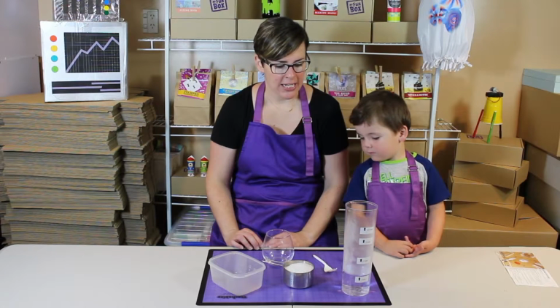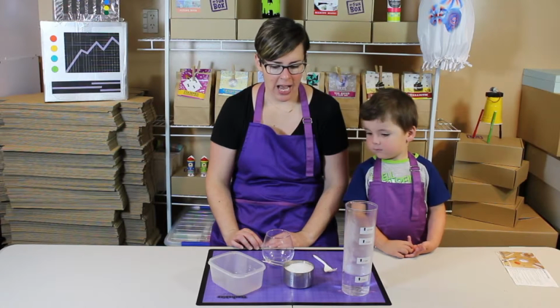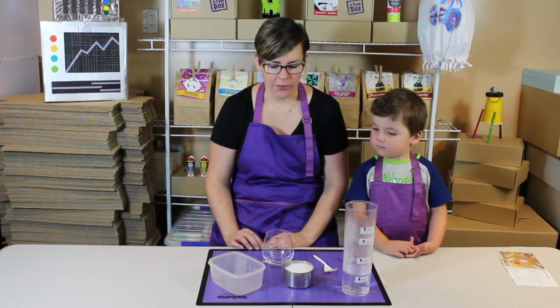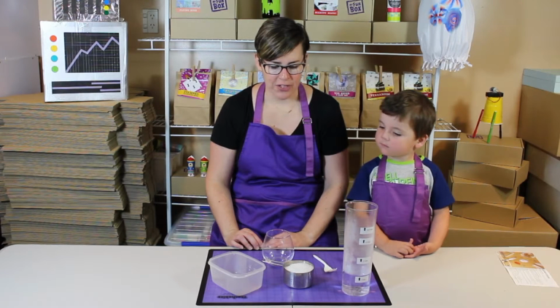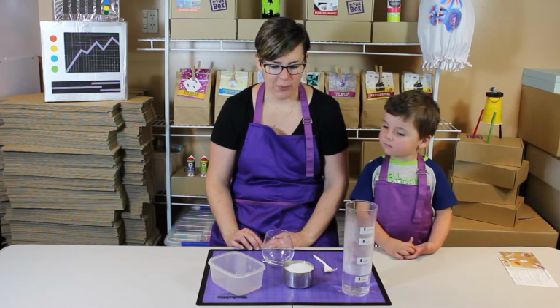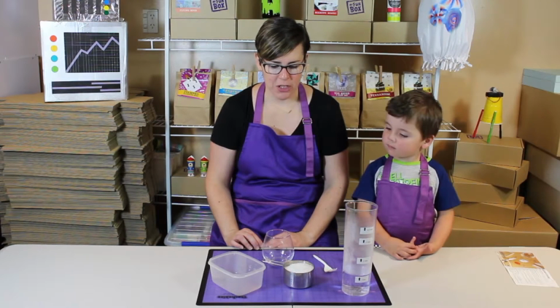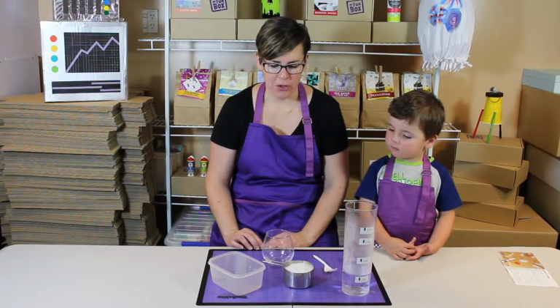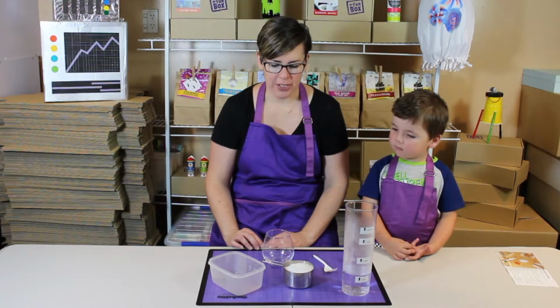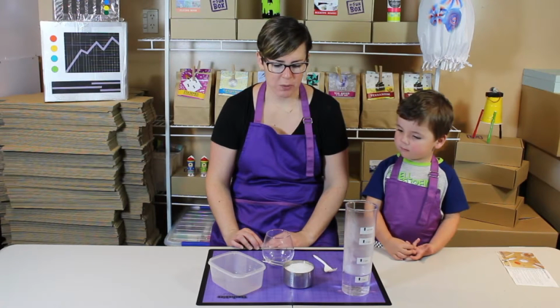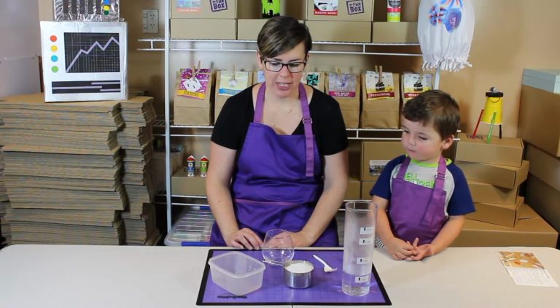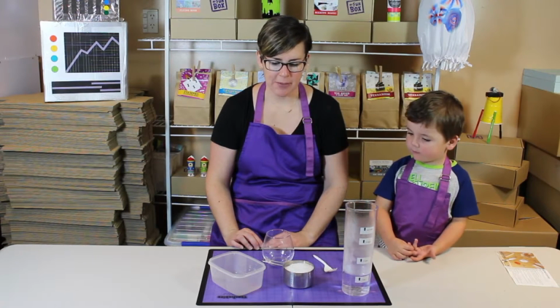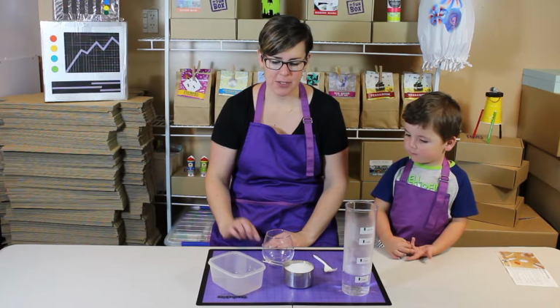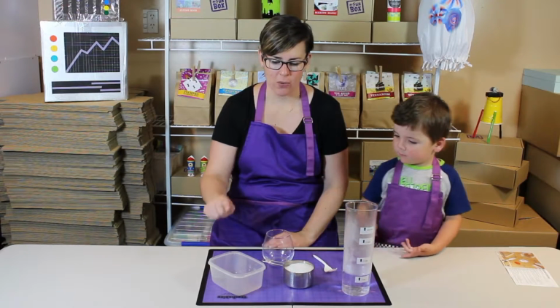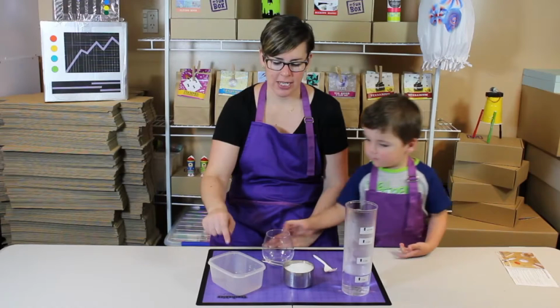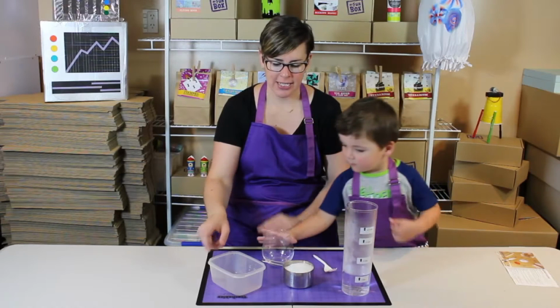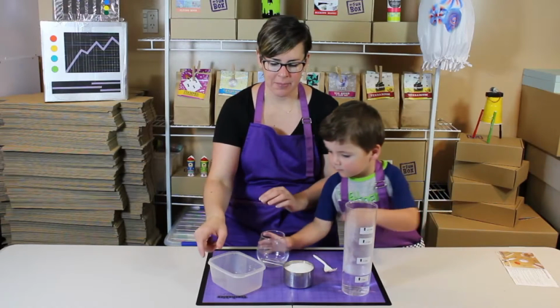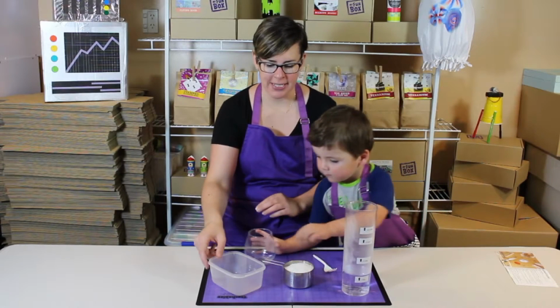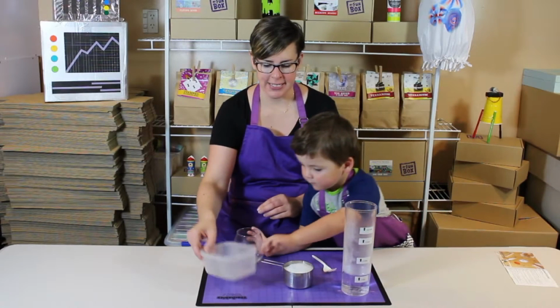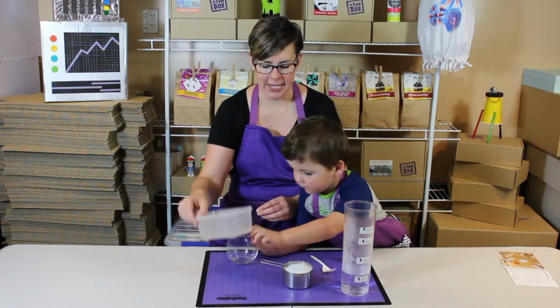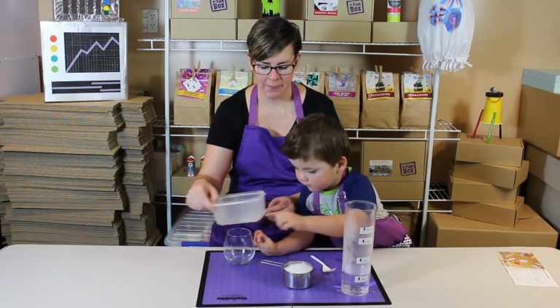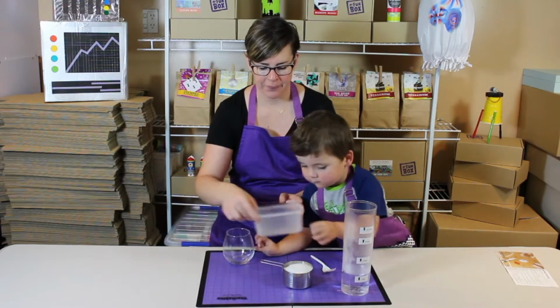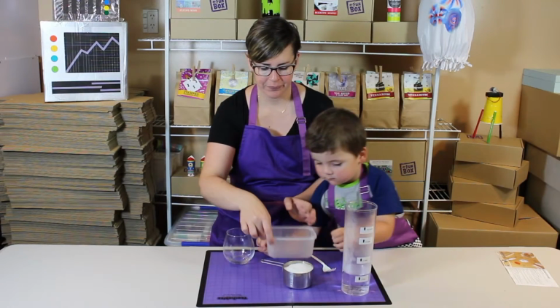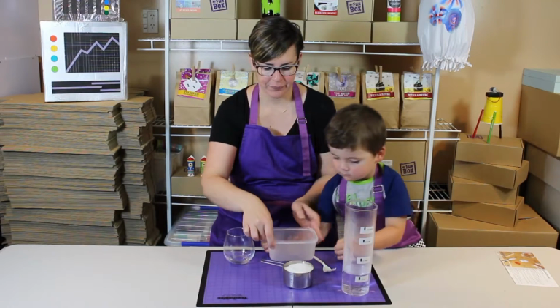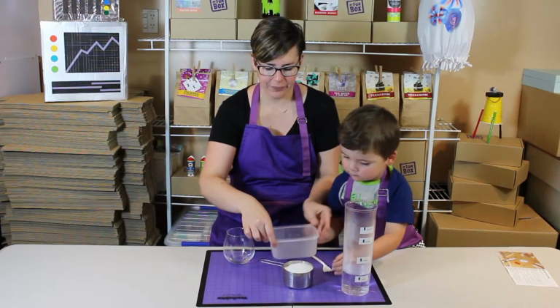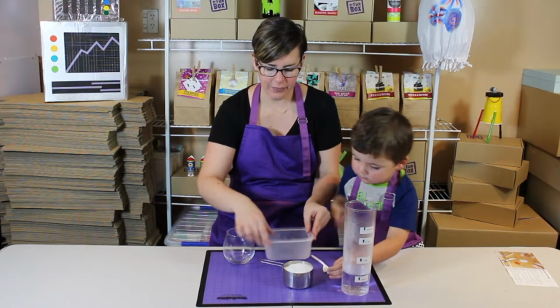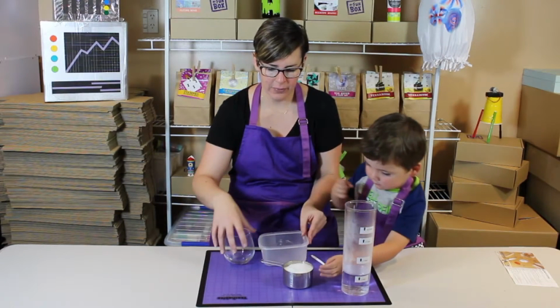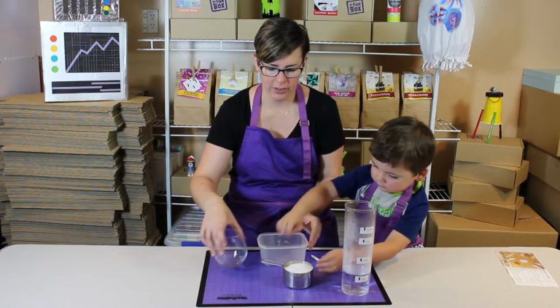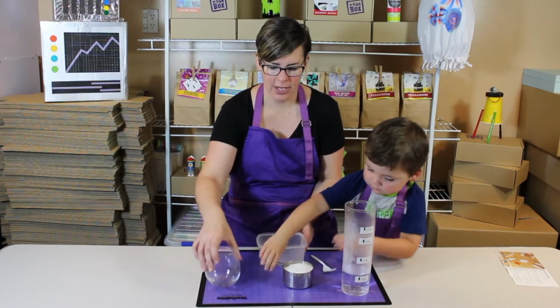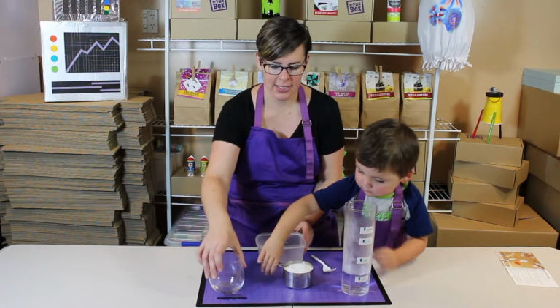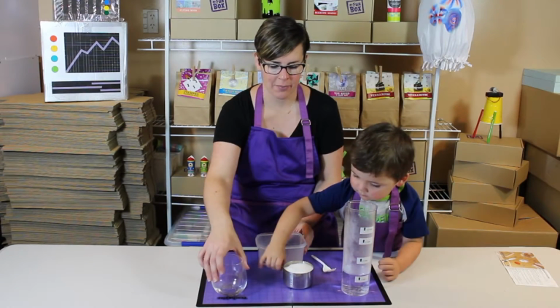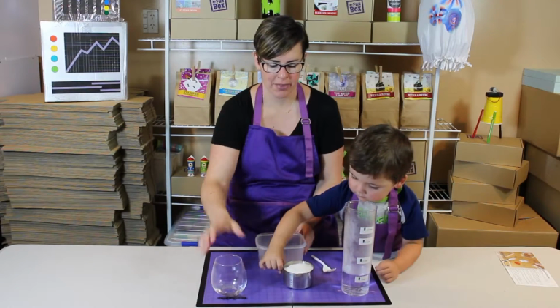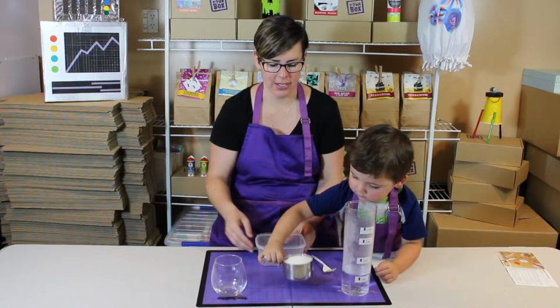The first thing we do is we put the Epsom salts into the mixing container. Mitch is going to help me with that.